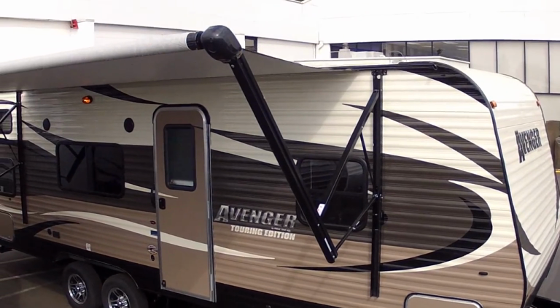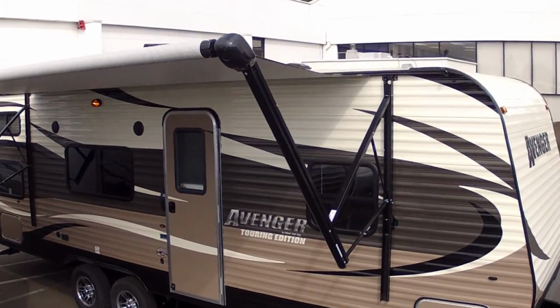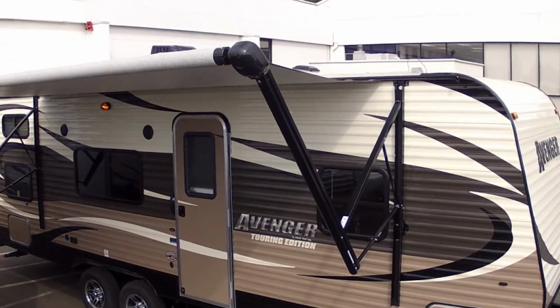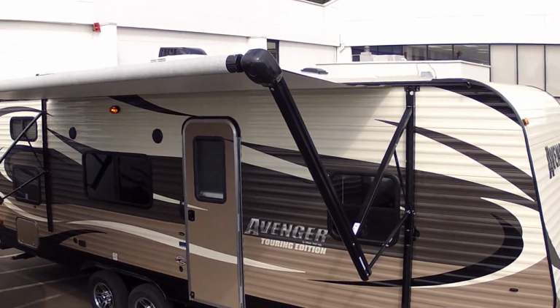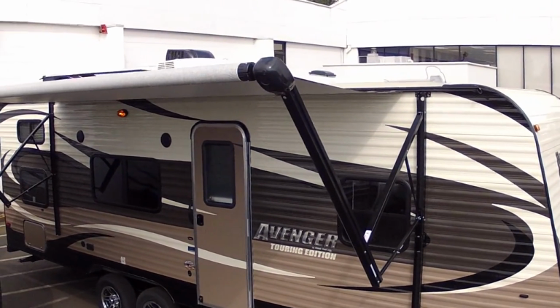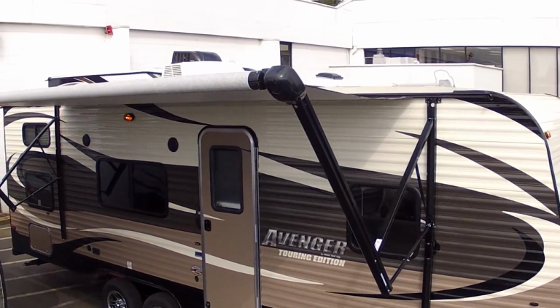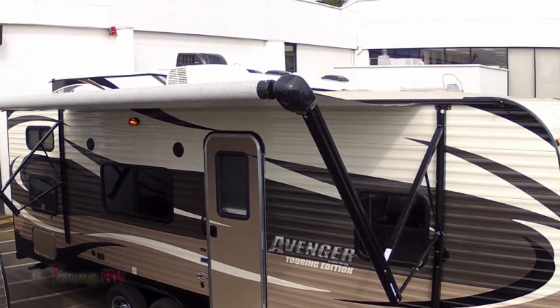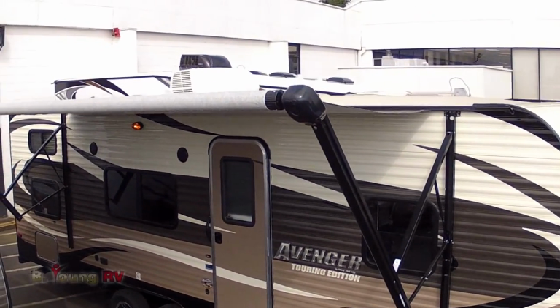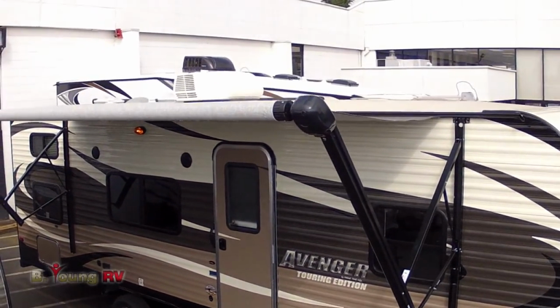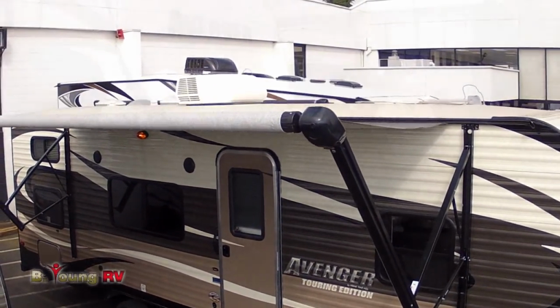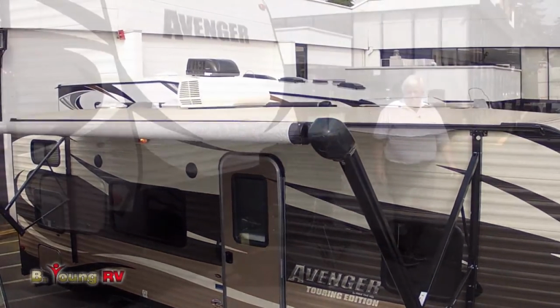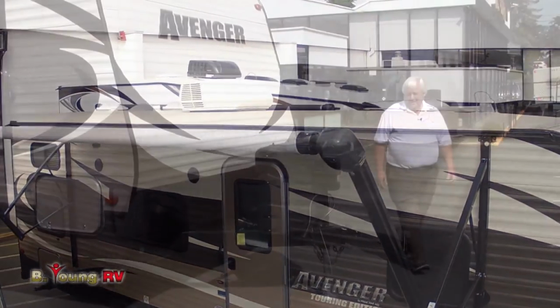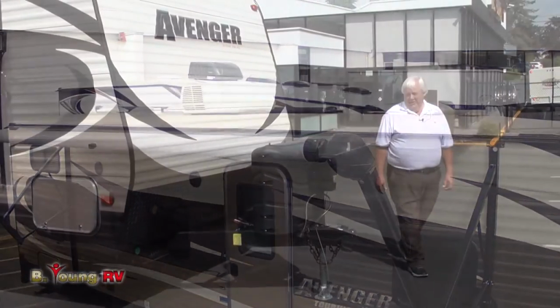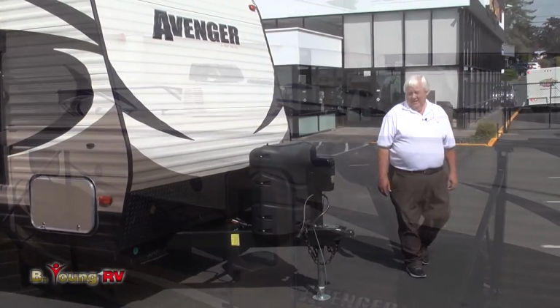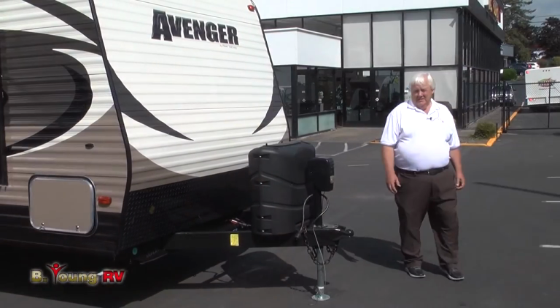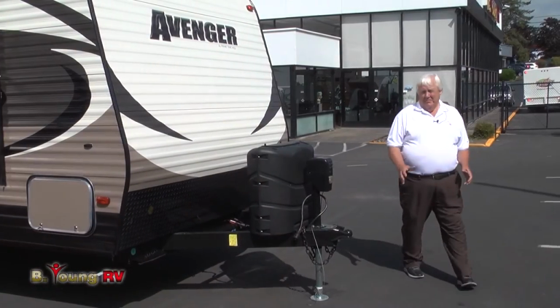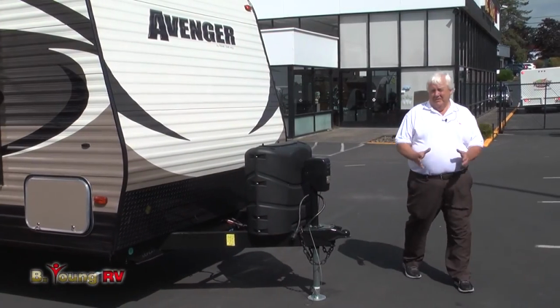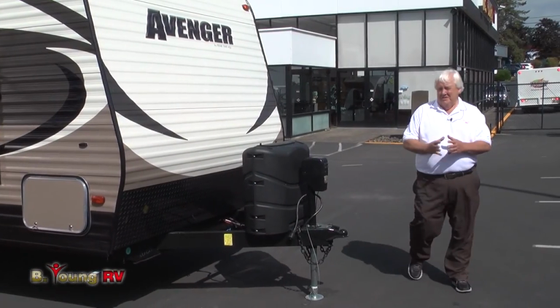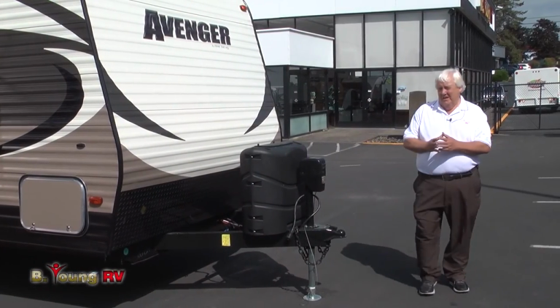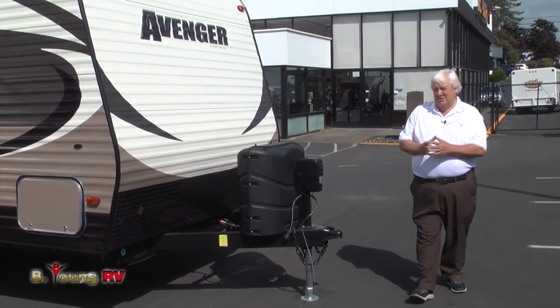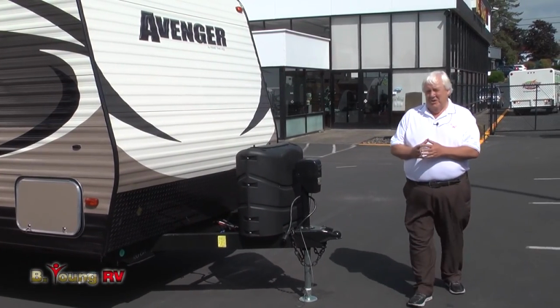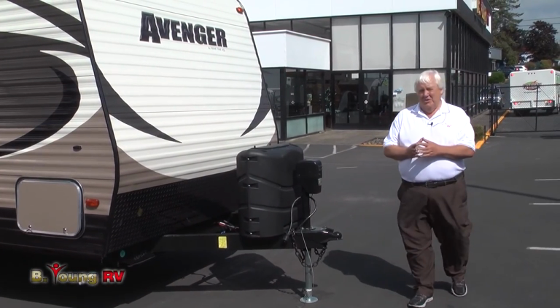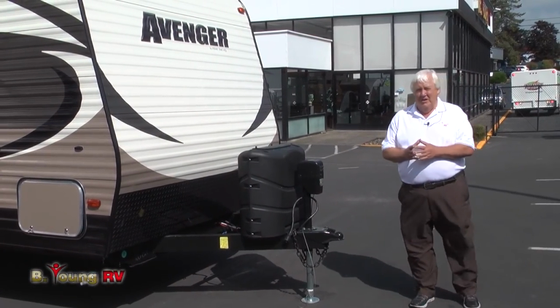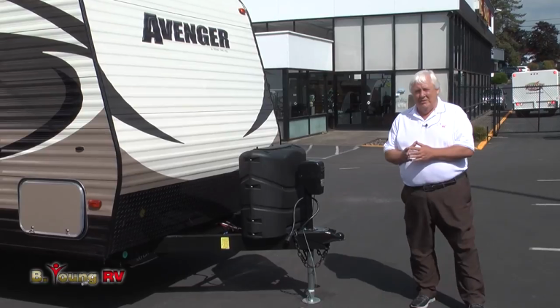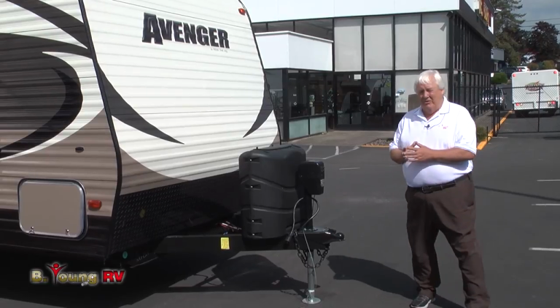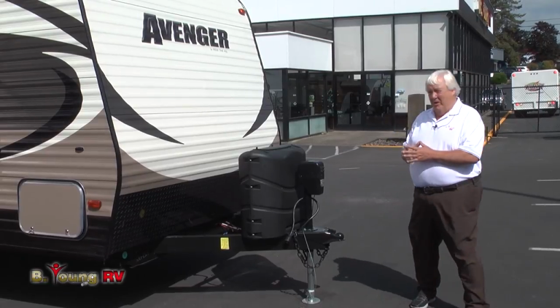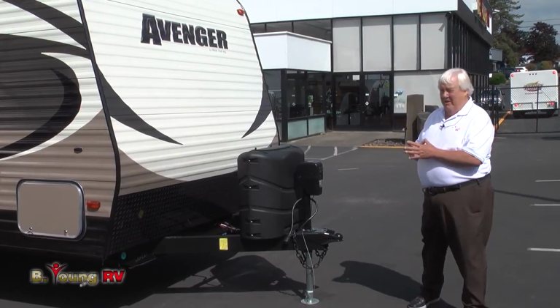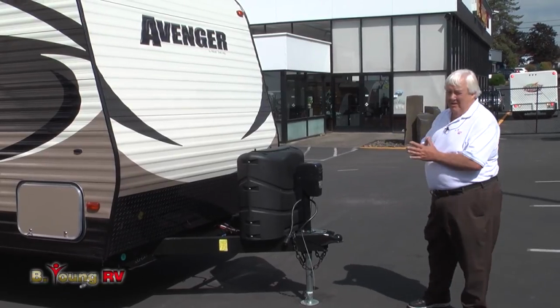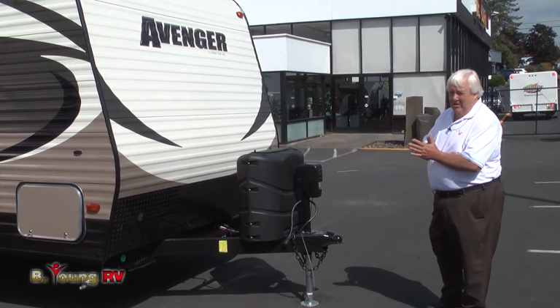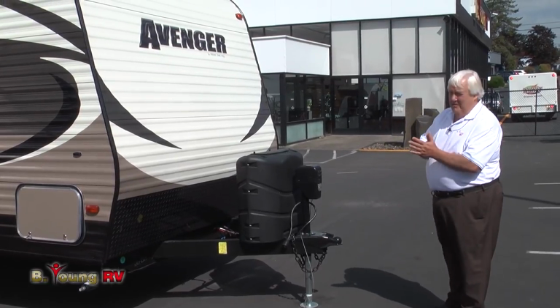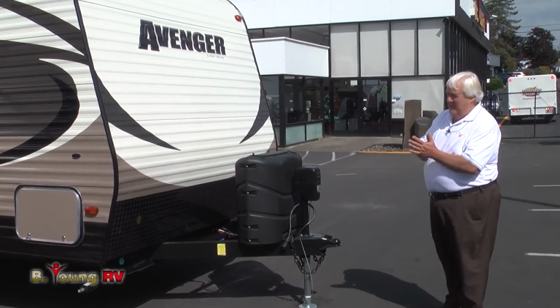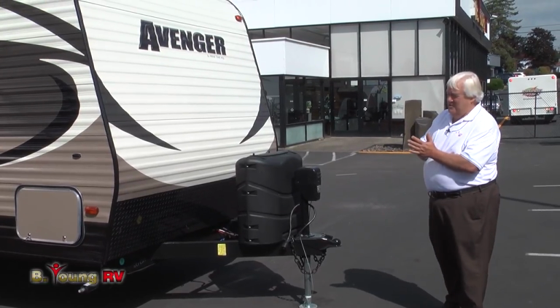Good morning. B. Young here in Milwaukee, Oregon. It's my privilege today to show you a new line that we're carrying here called the Avenger.